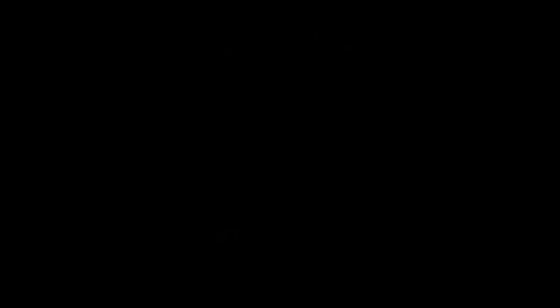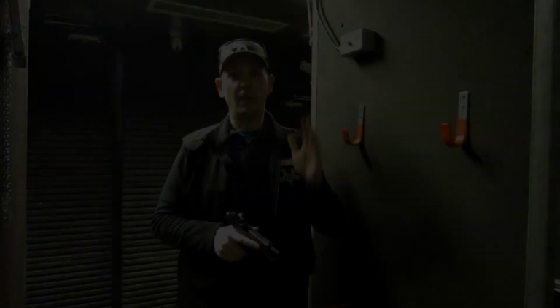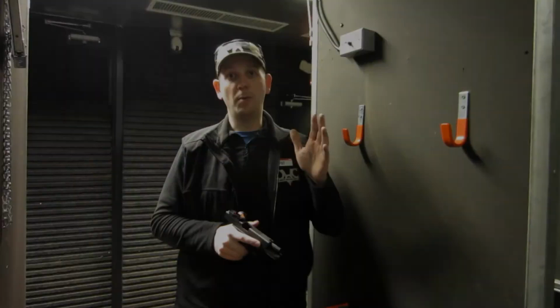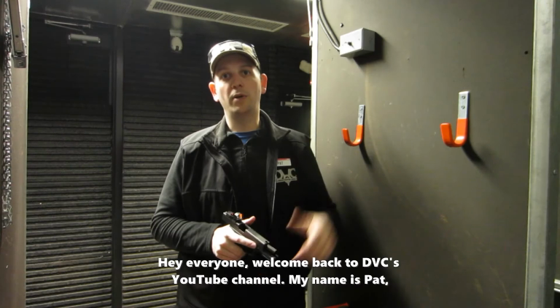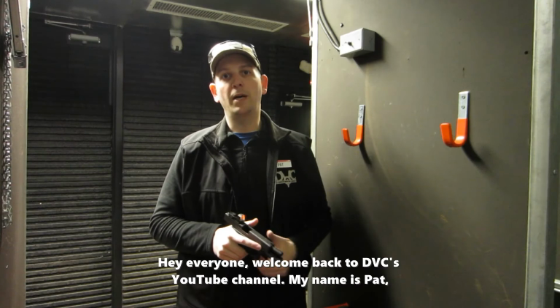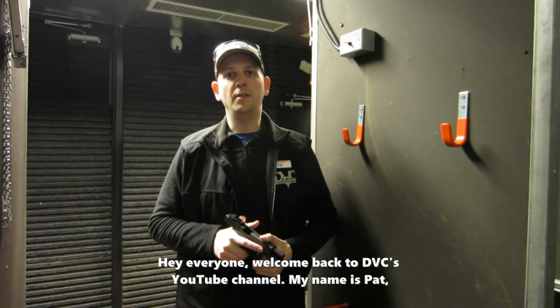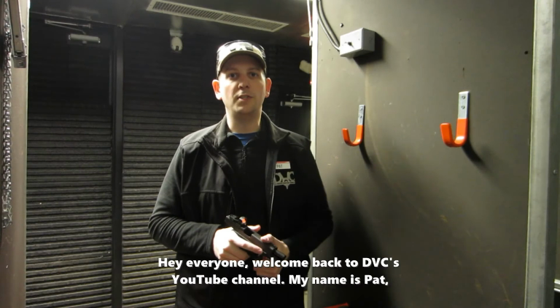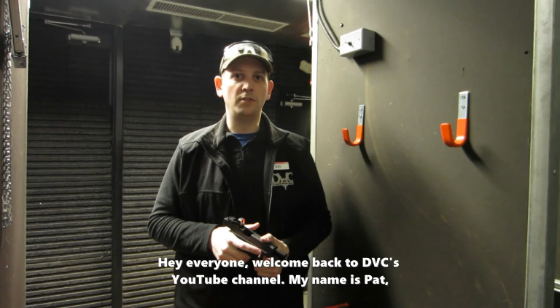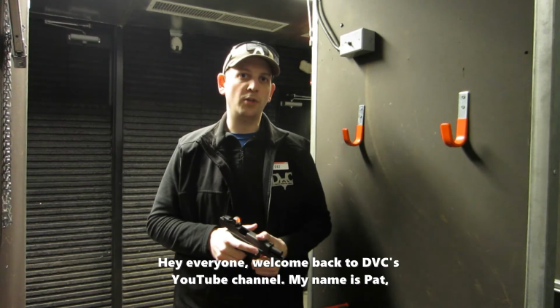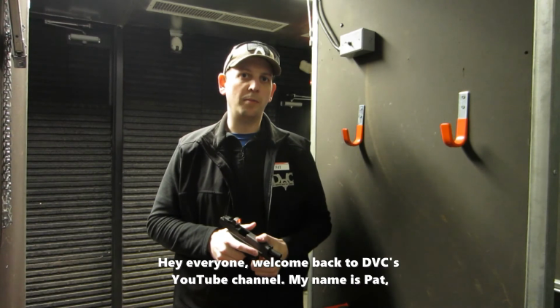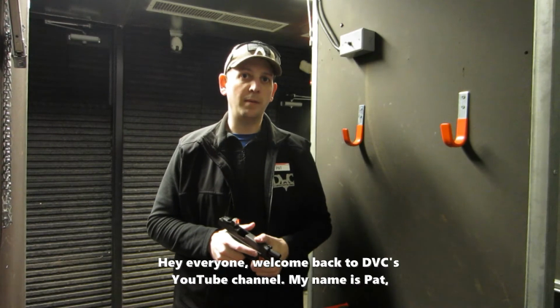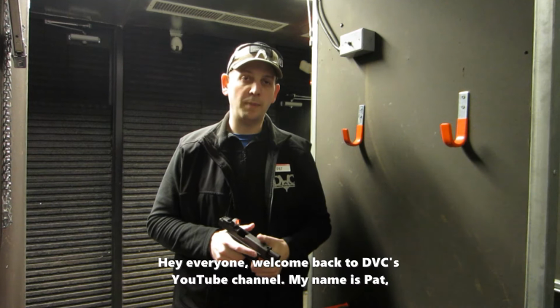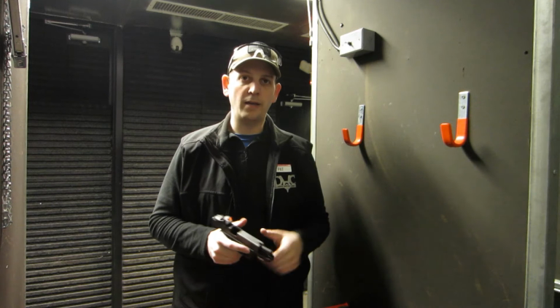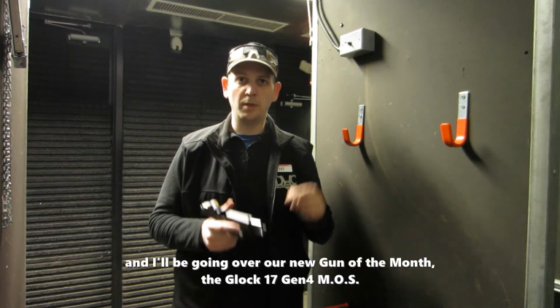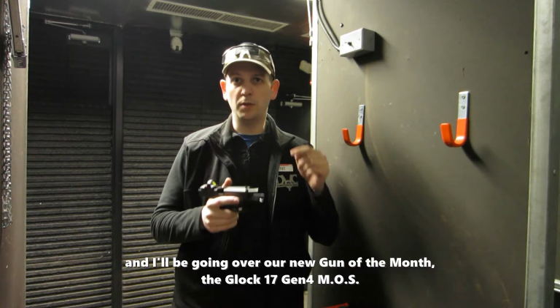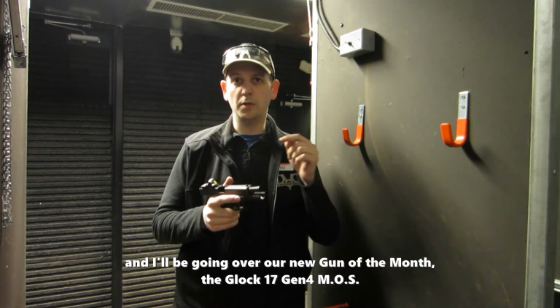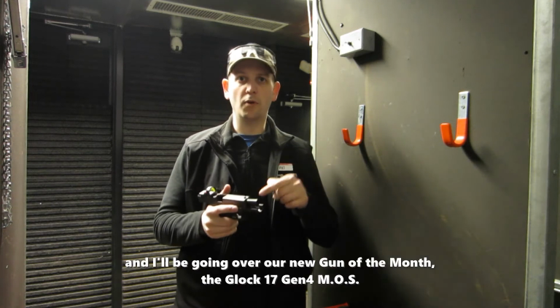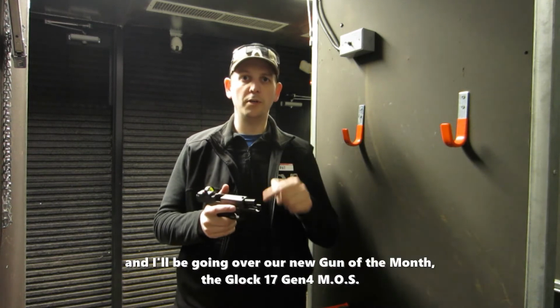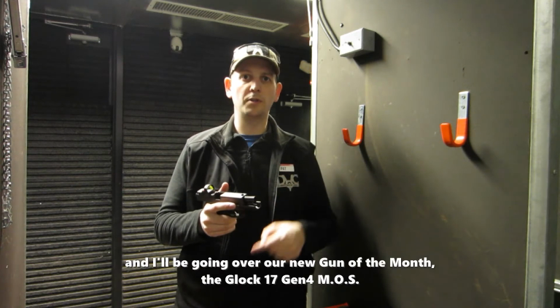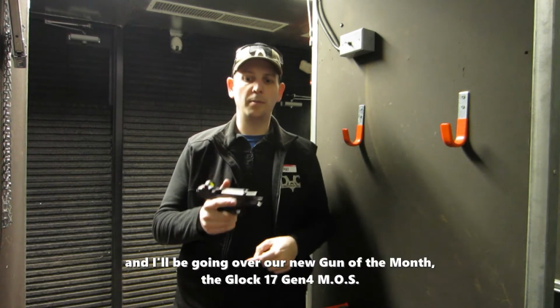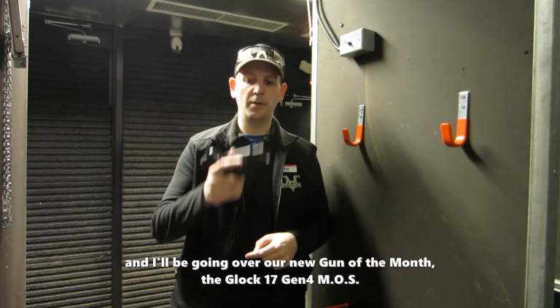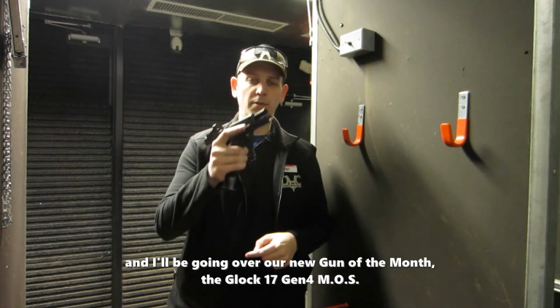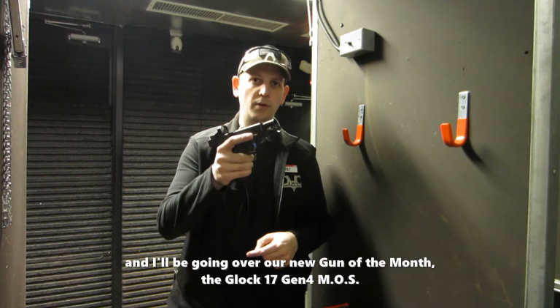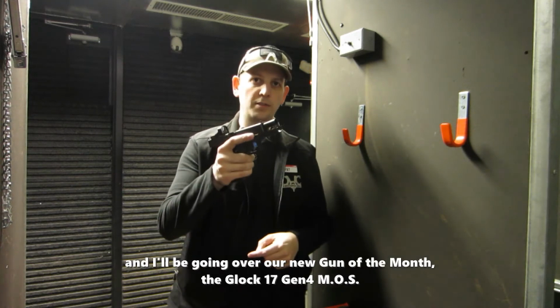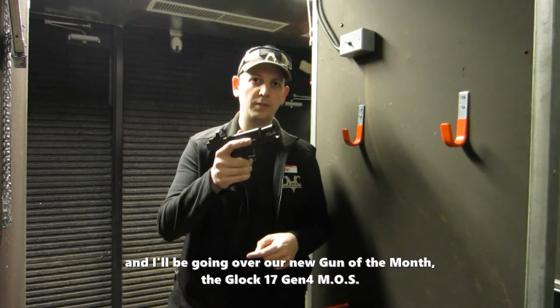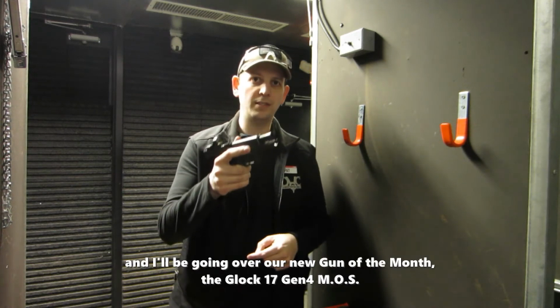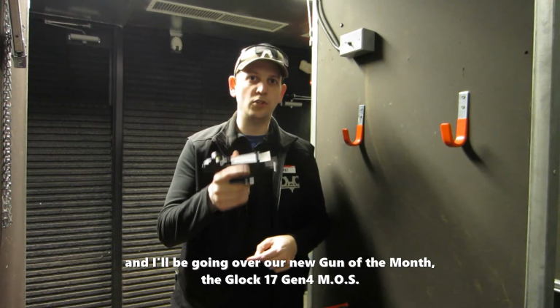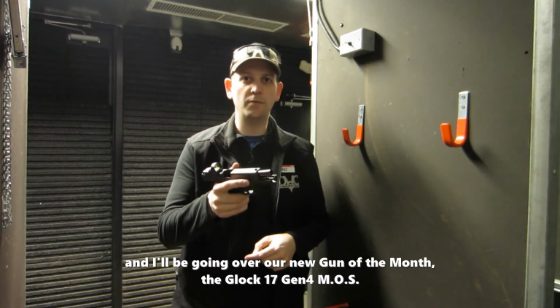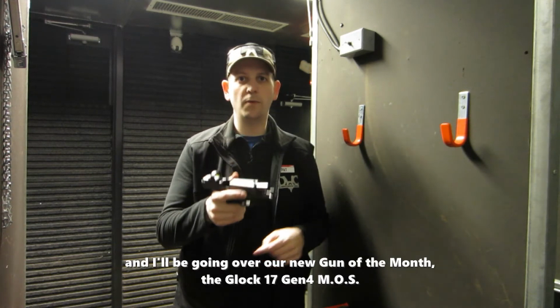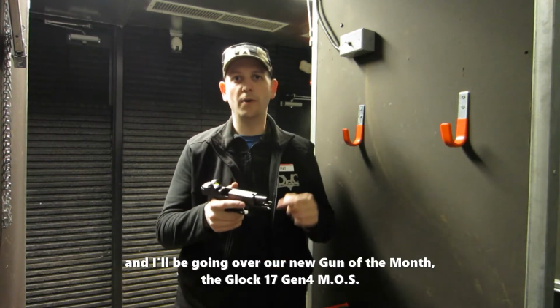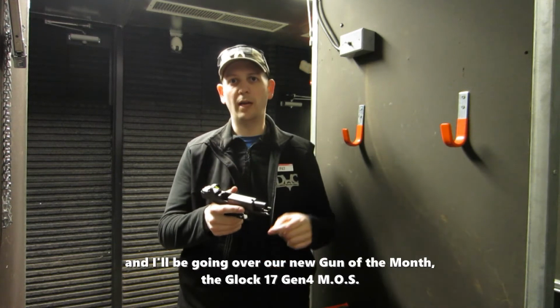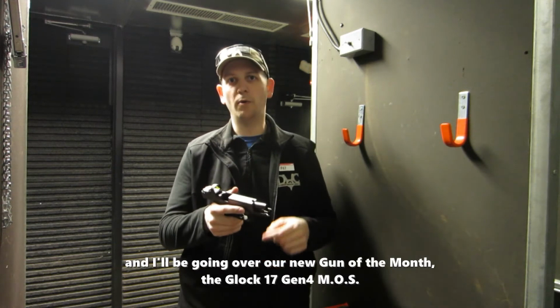Hey everybody, welcome back to DVC's YouTube channel. My name is Pat. I'm going to be going over our newest gun of the month, the Glock 17 Gen 4 MOS.